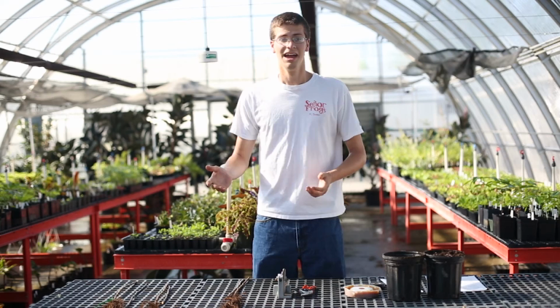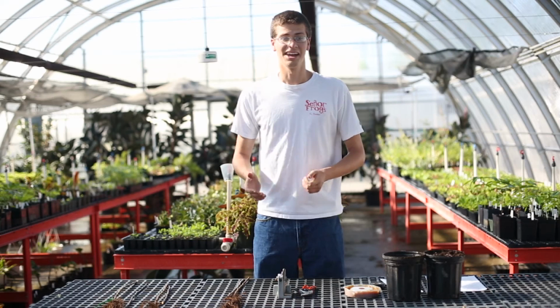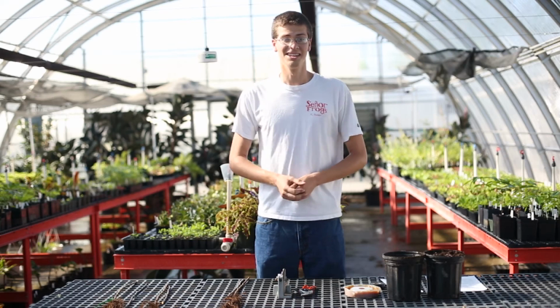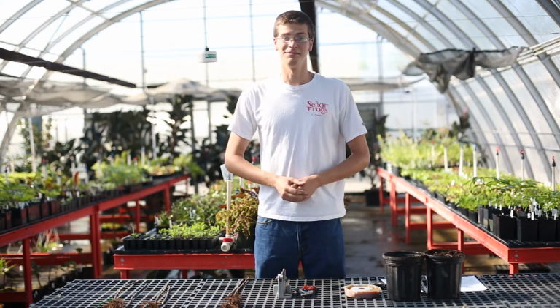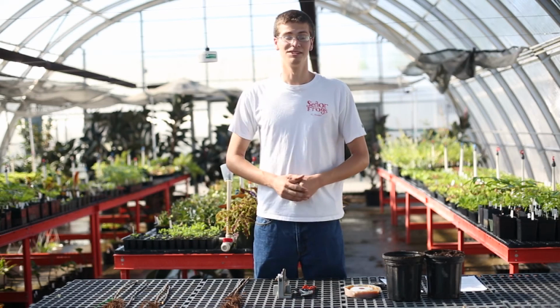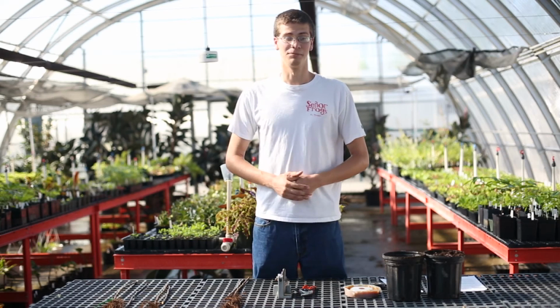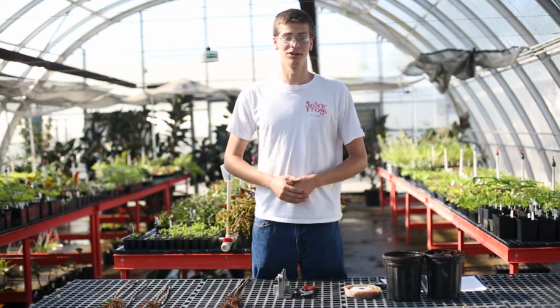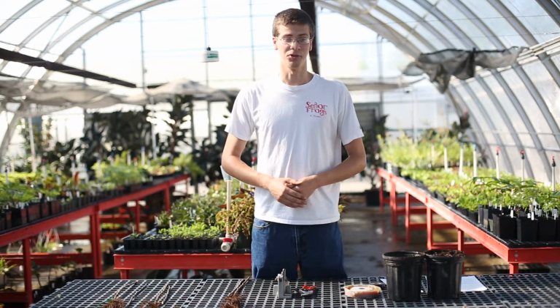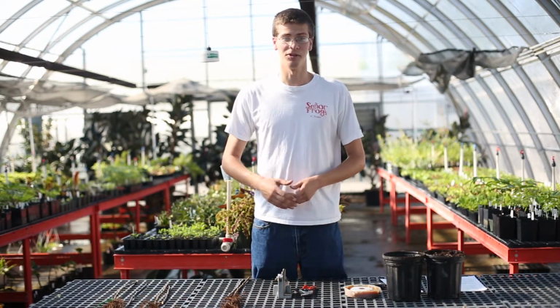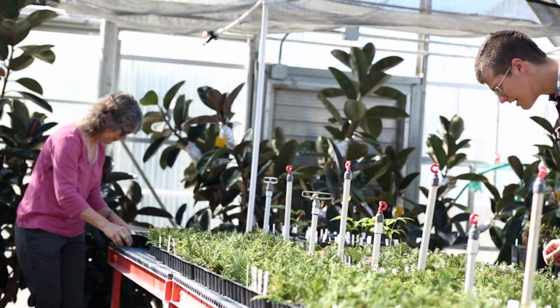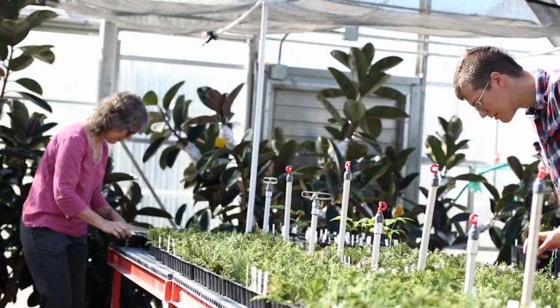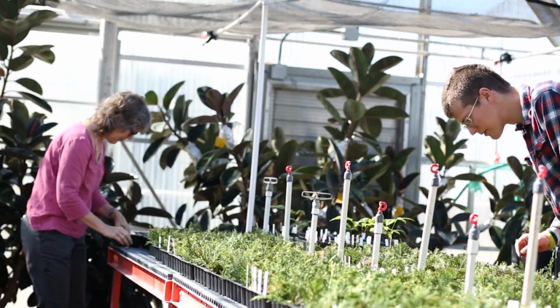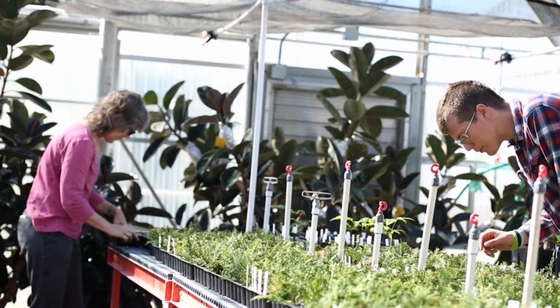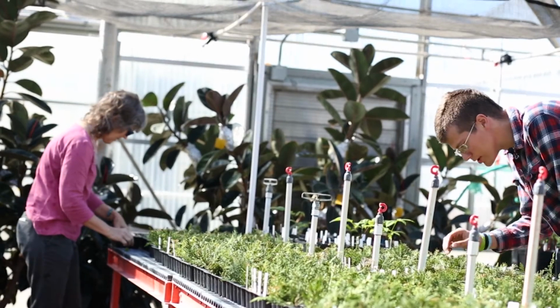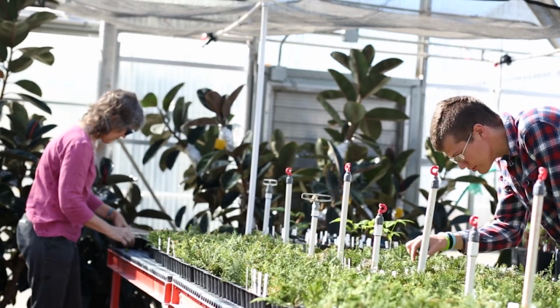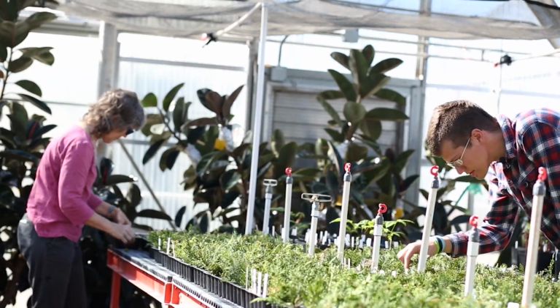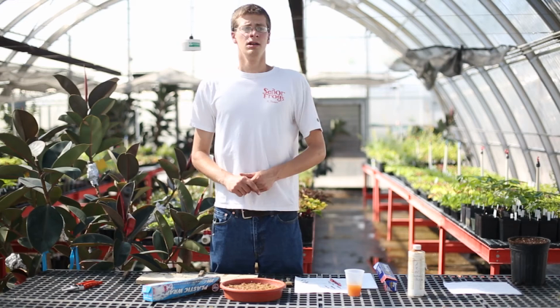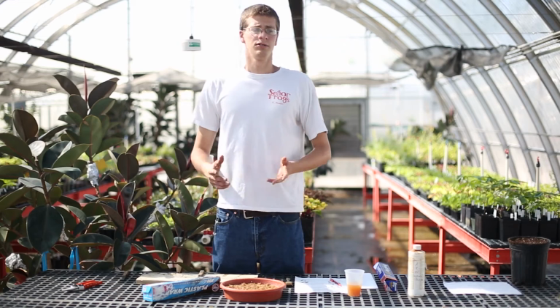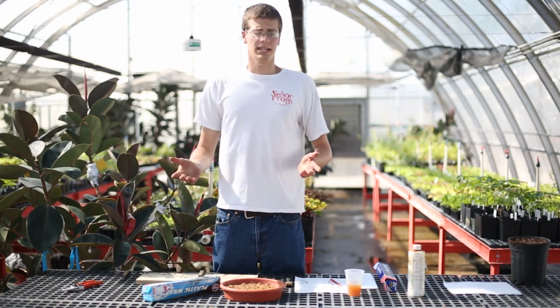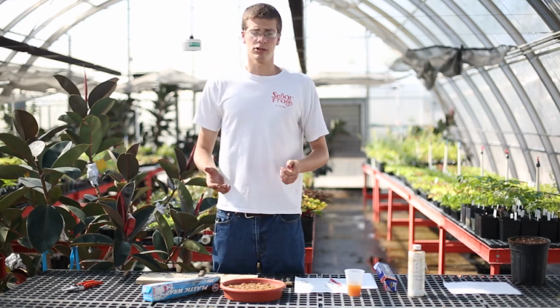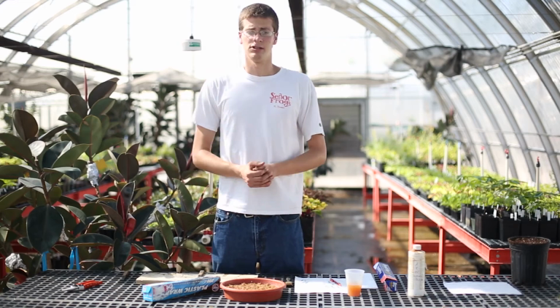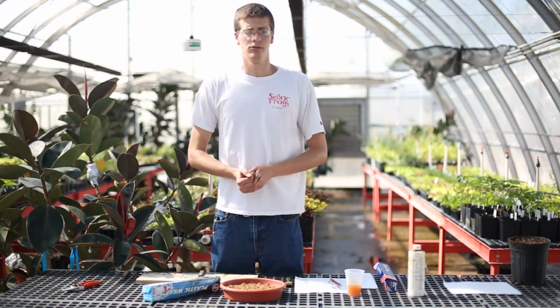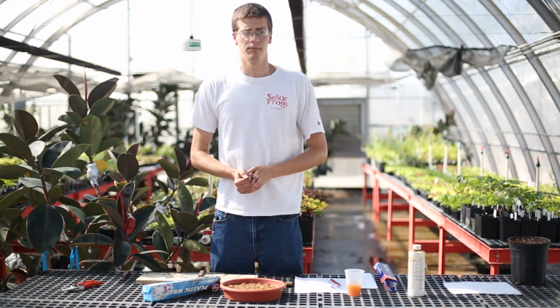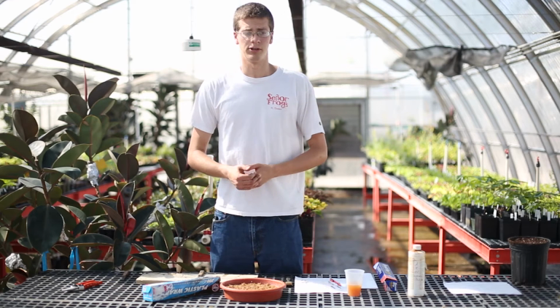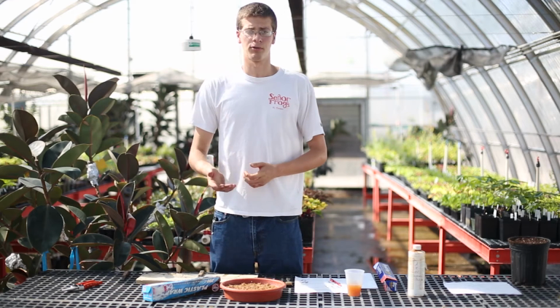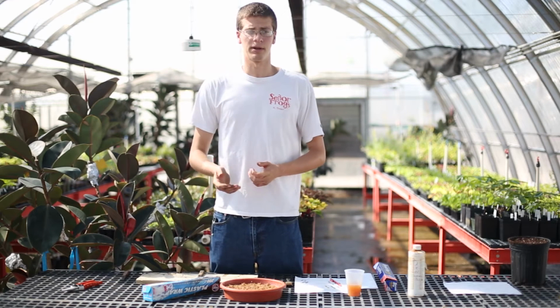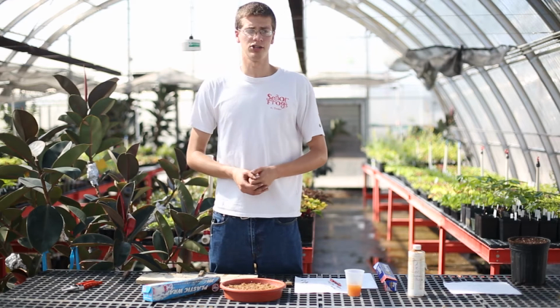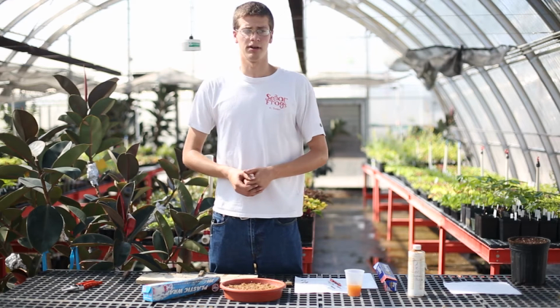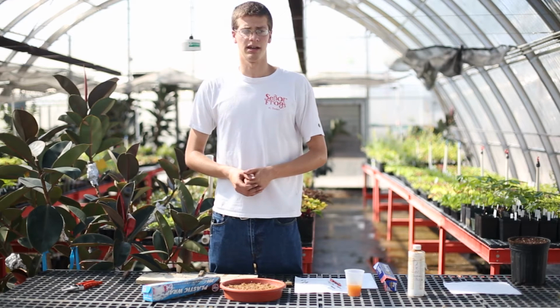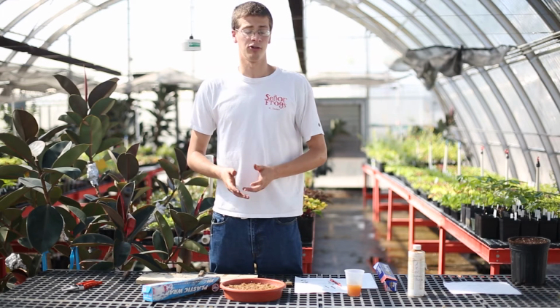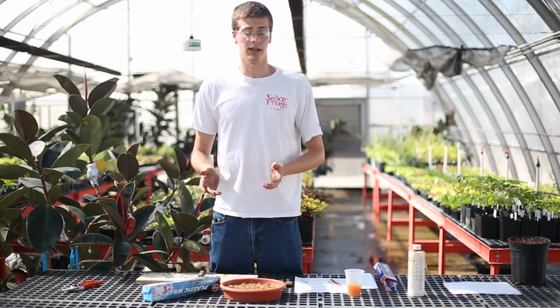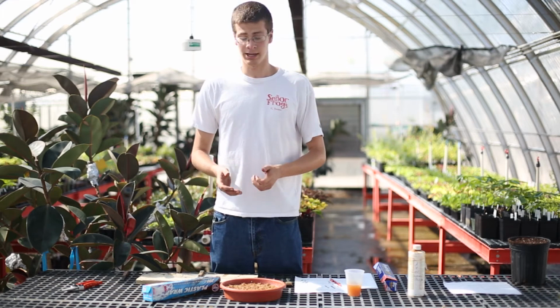Hey guys, I'm Dylan Brooks and we're here at the Virginia Tech Greenhouses. Next we're going to be doing propagation by air layering.